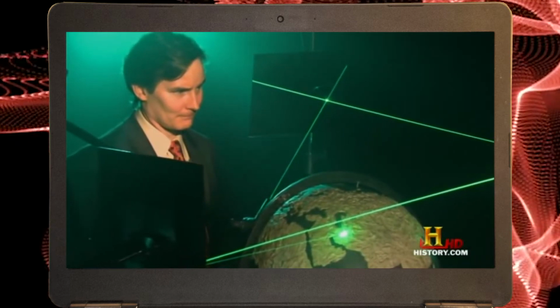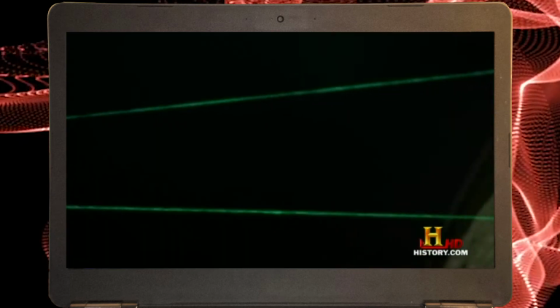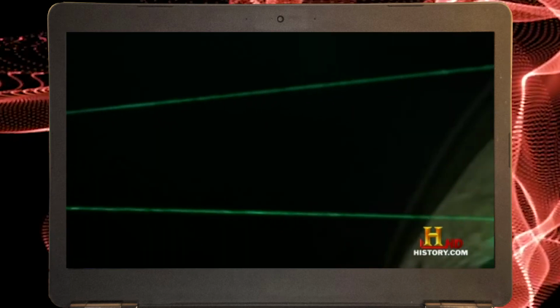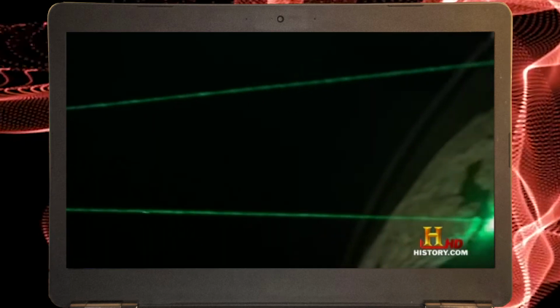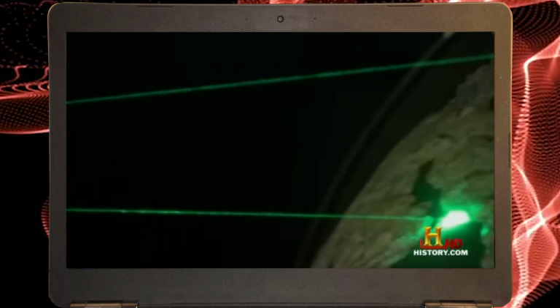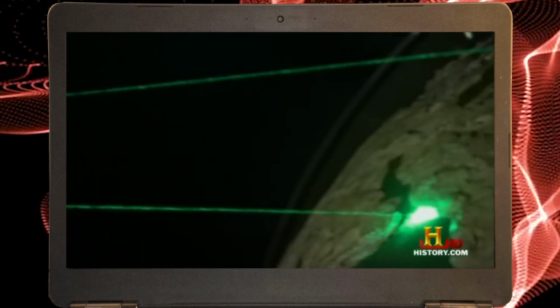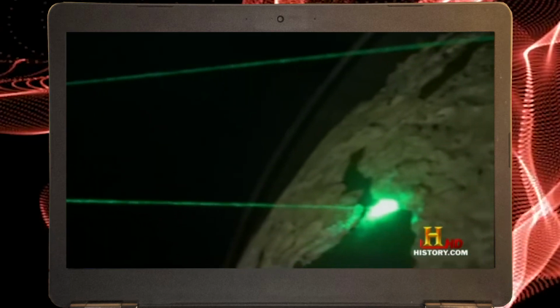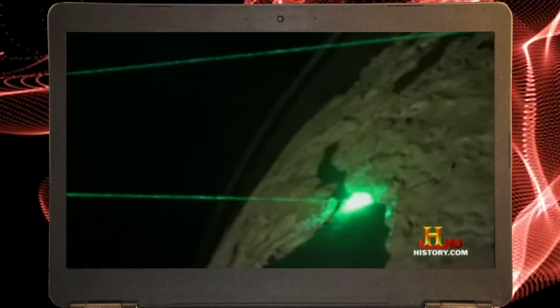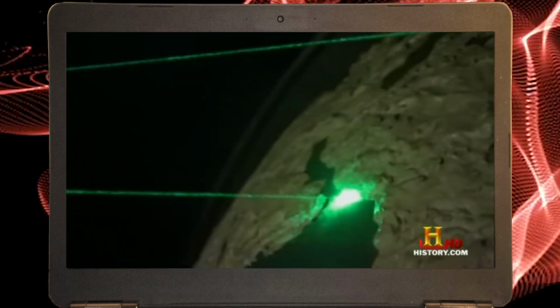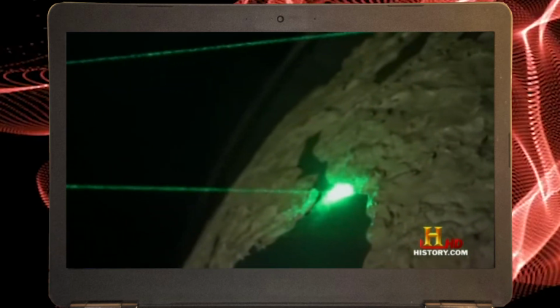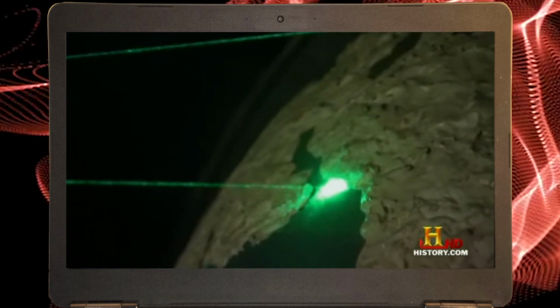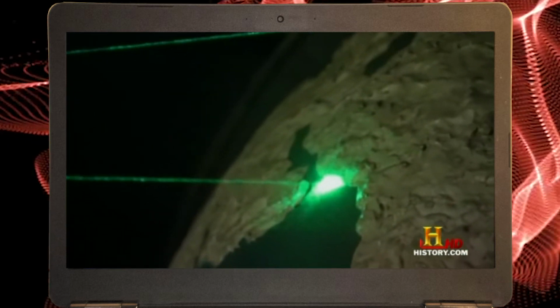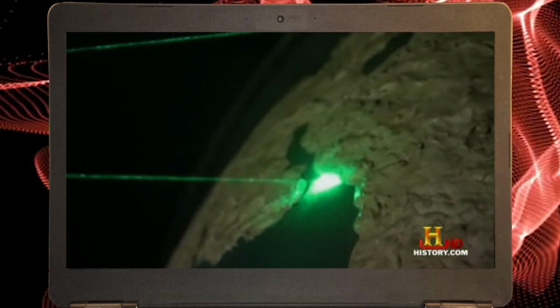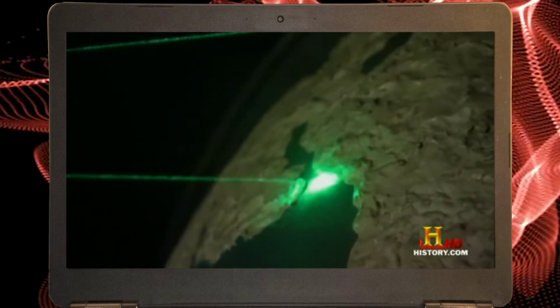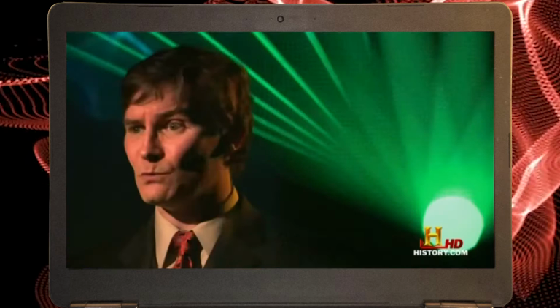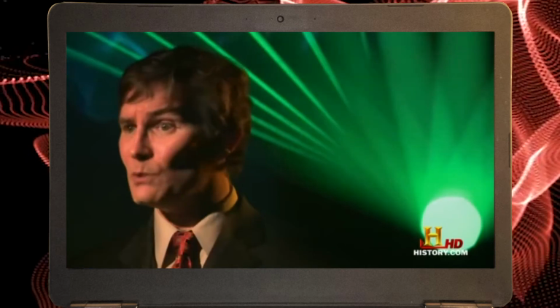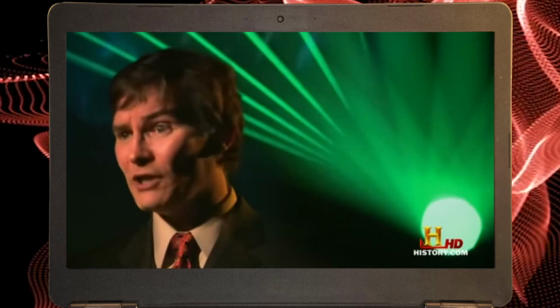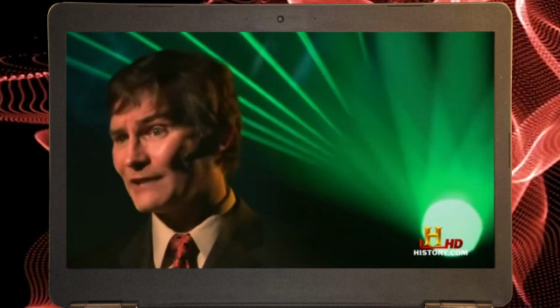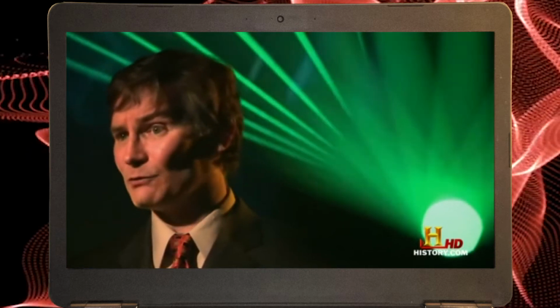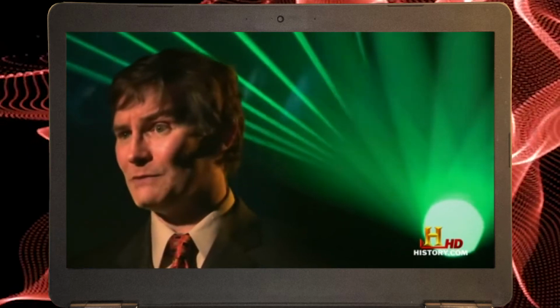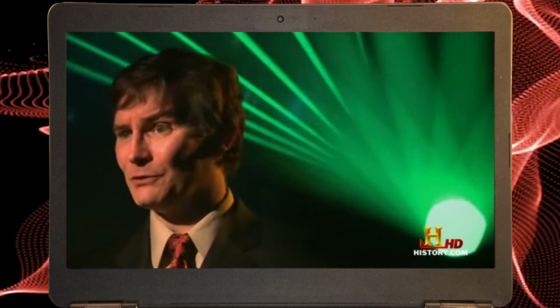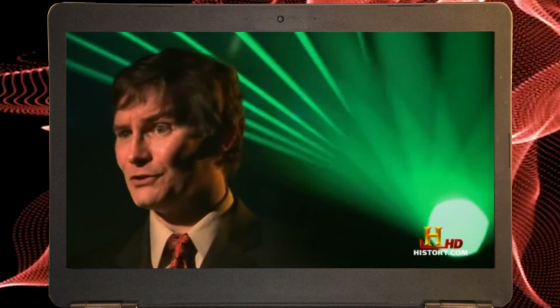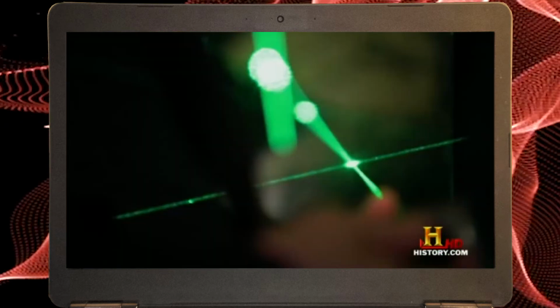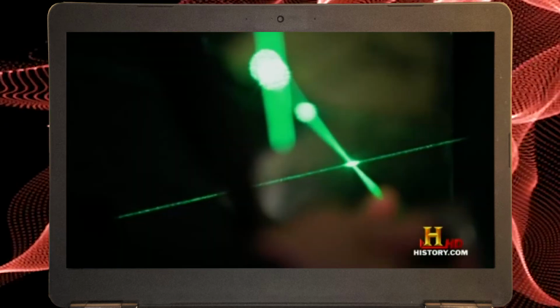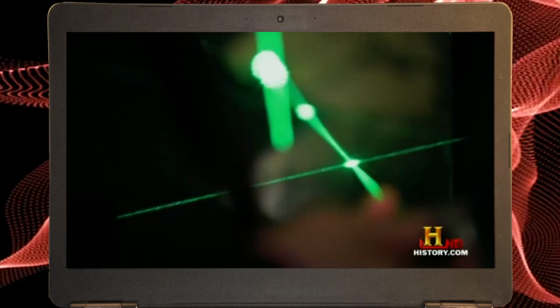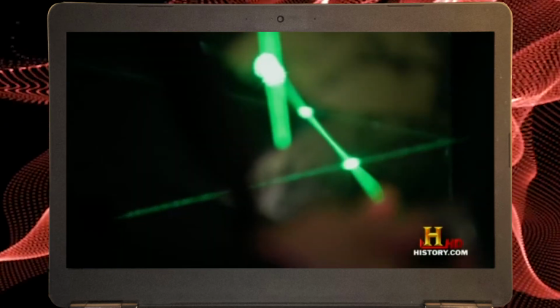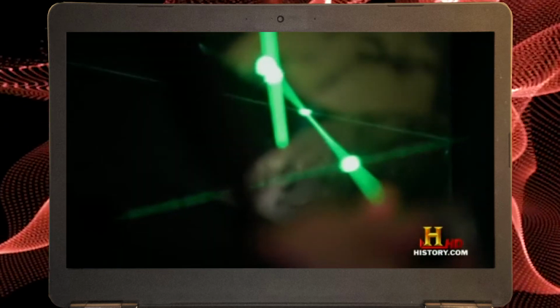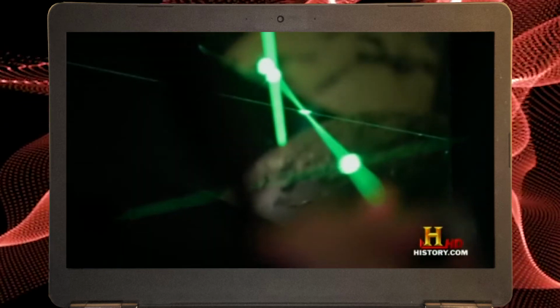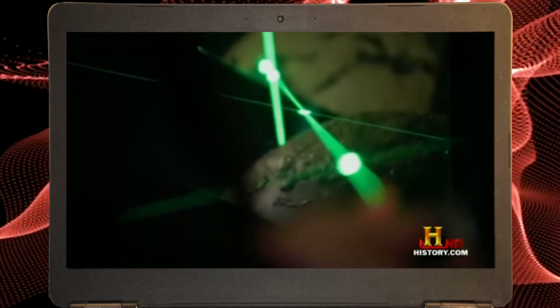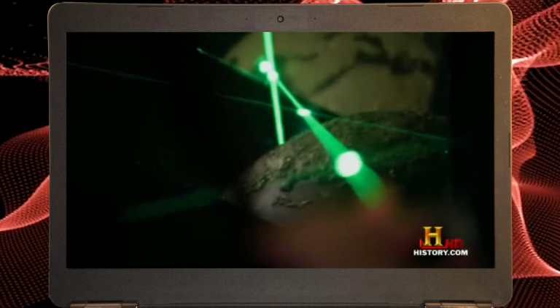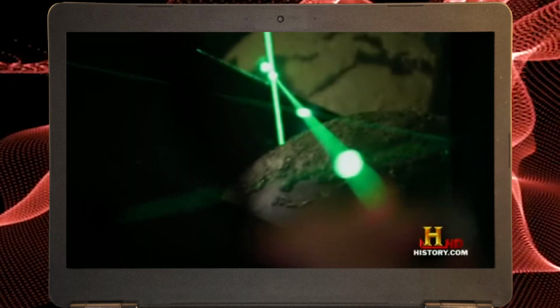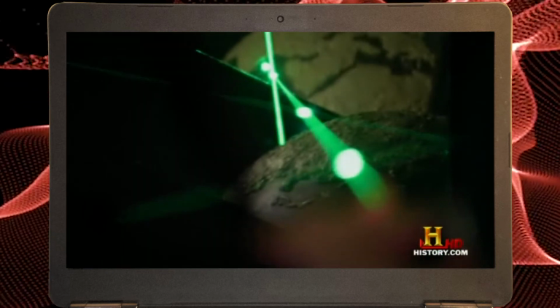It's not inconceivable that someday we will actually be able to produce that sort of death ray.